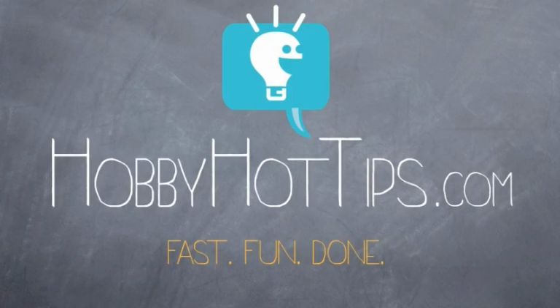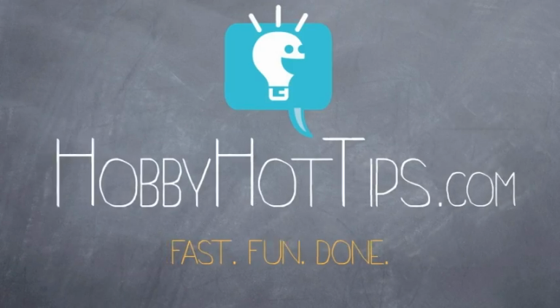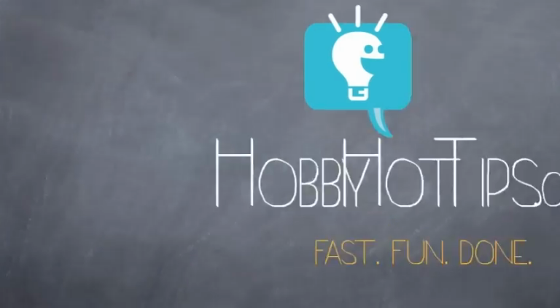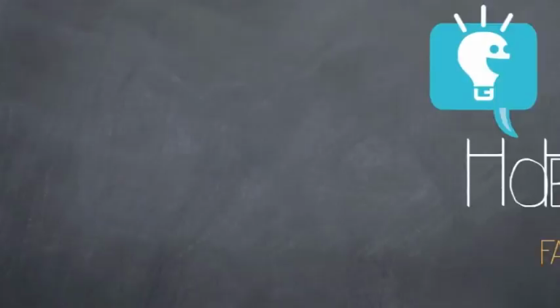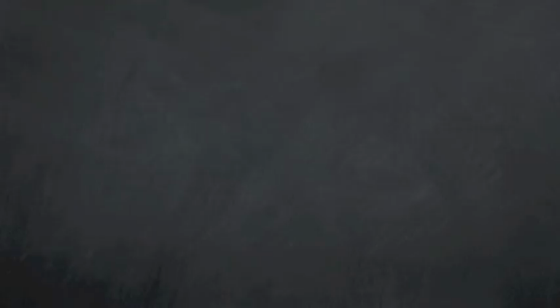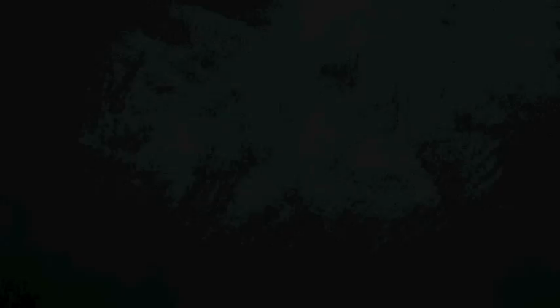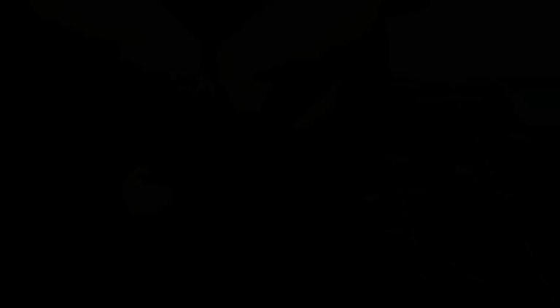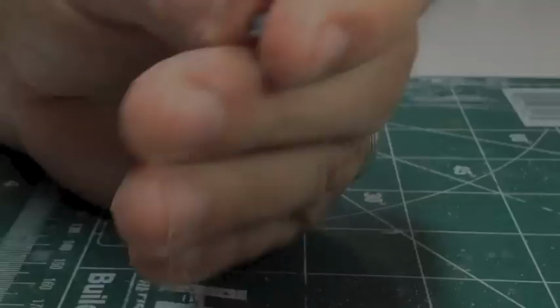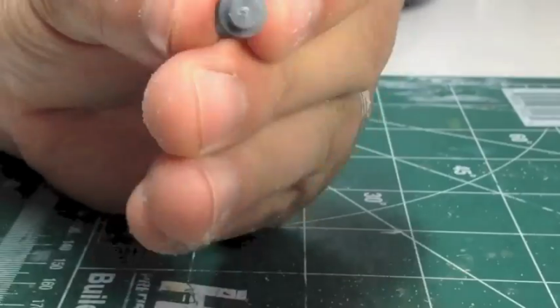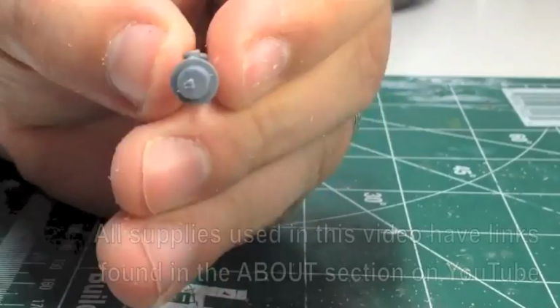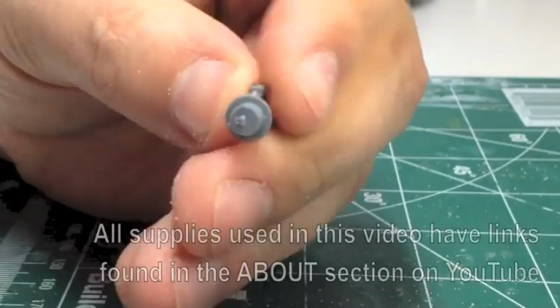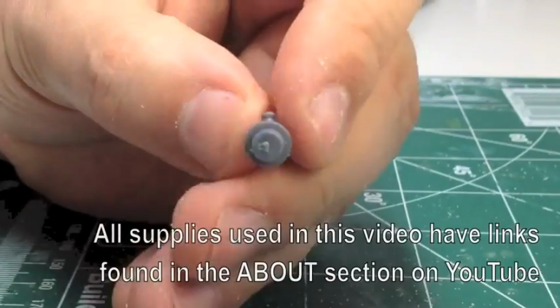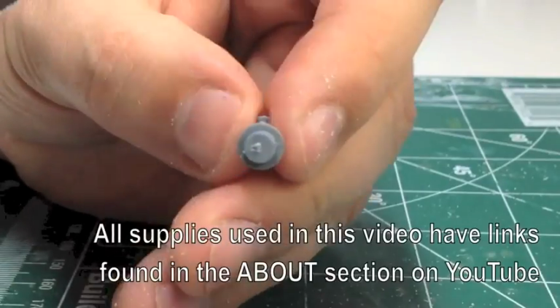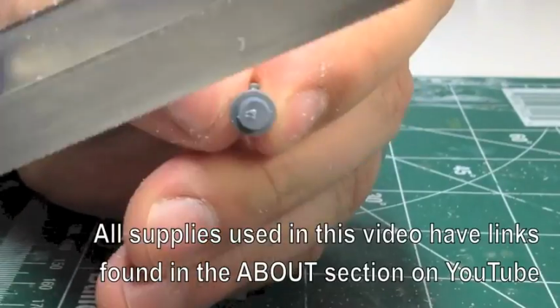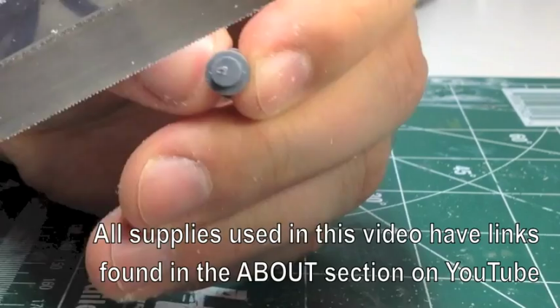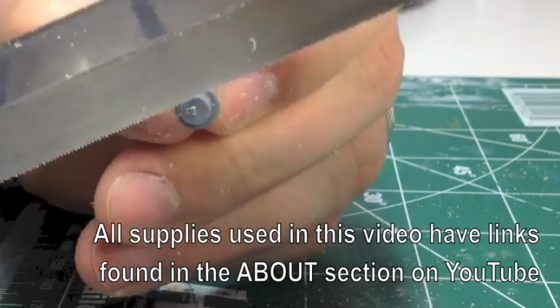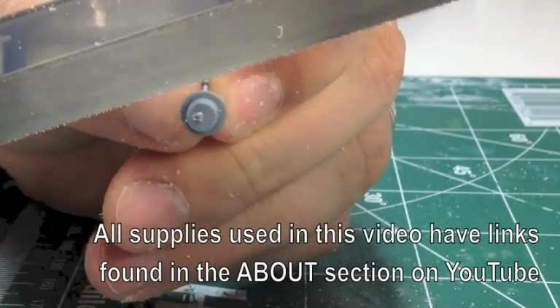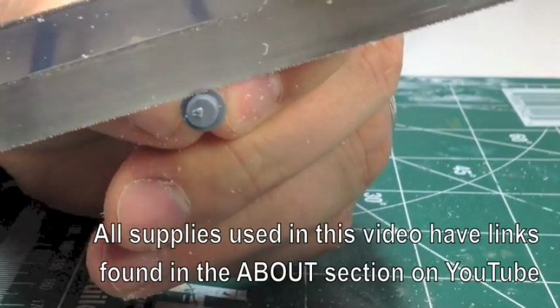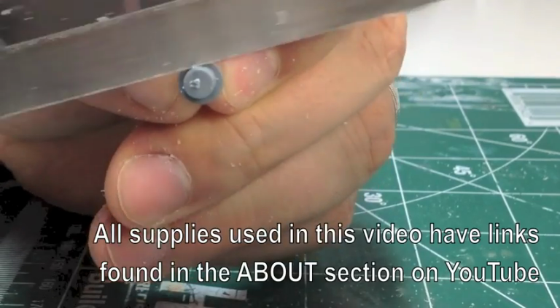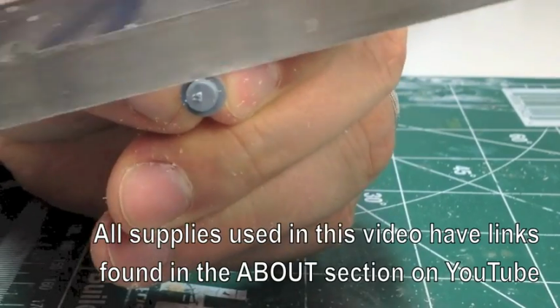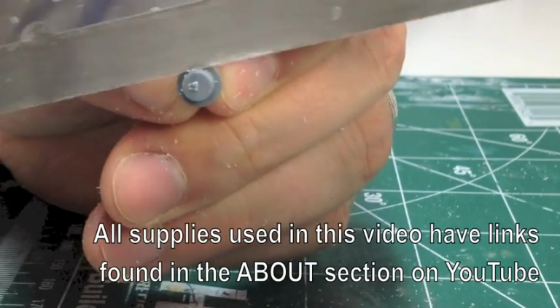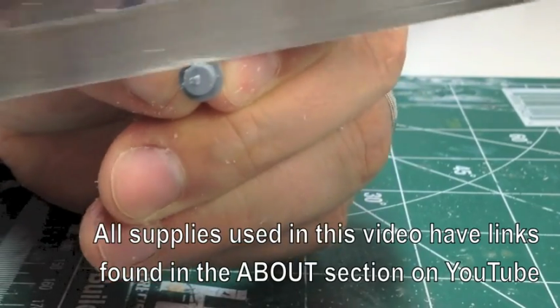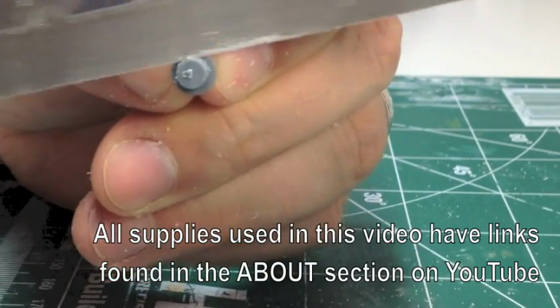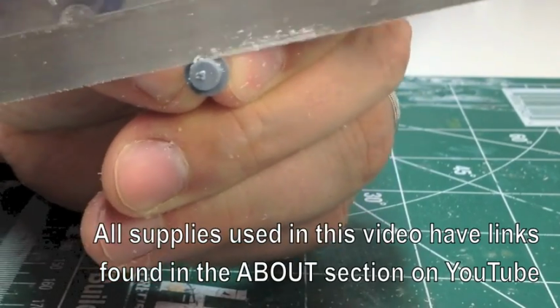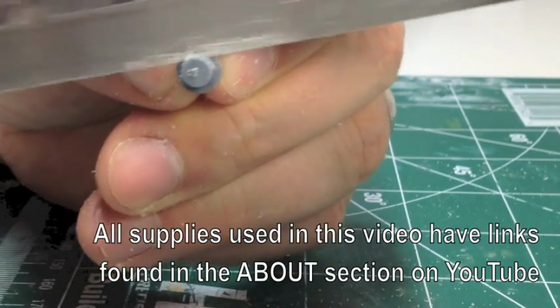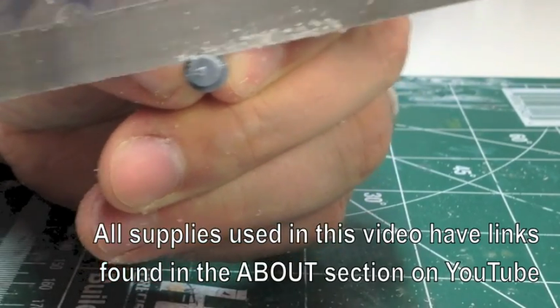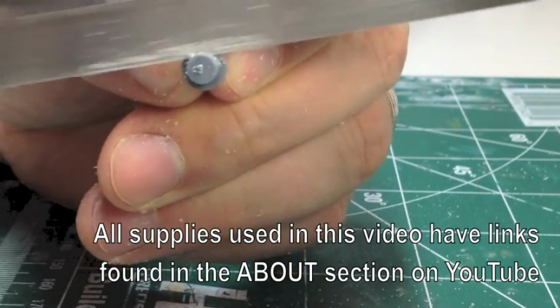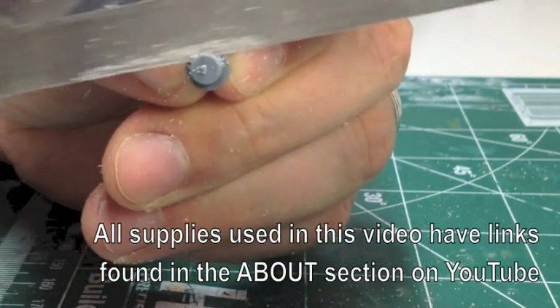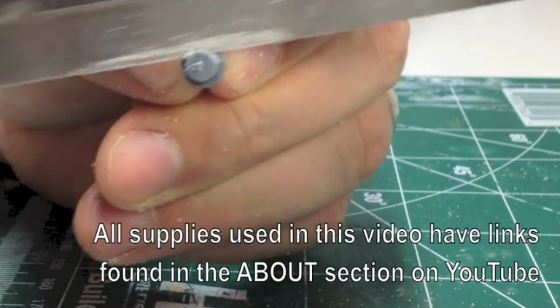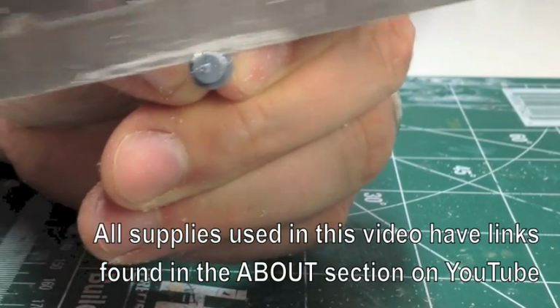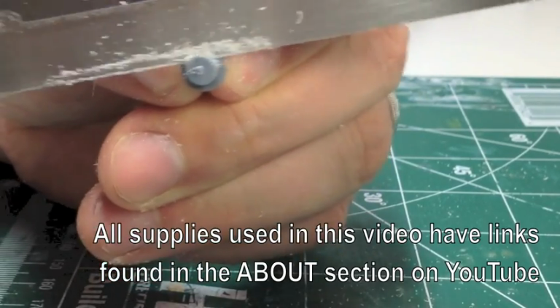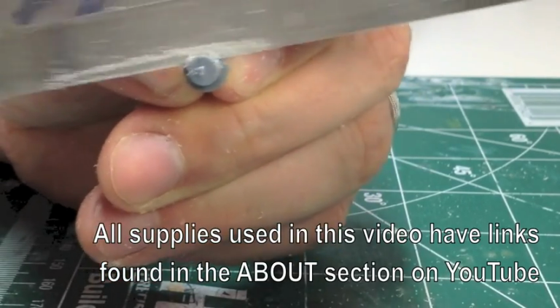Welcome to HobbyHotTips.com. Right now we're going to show you how we magnetized a doomsday arc into a ghost arc.